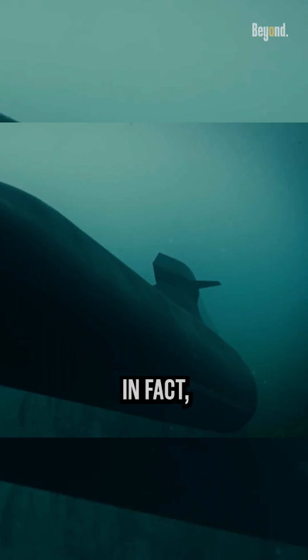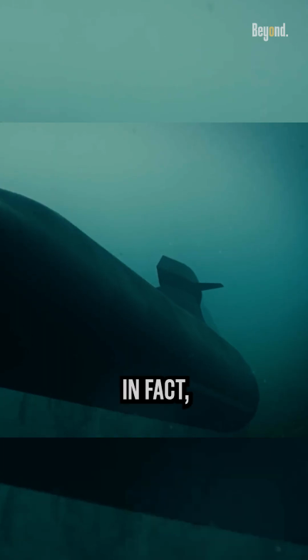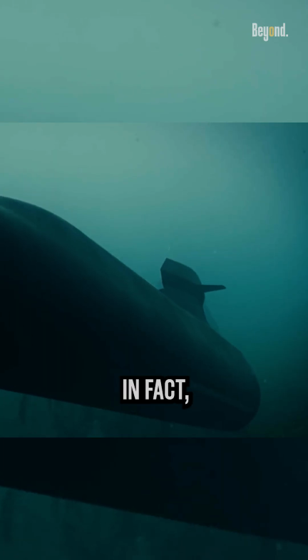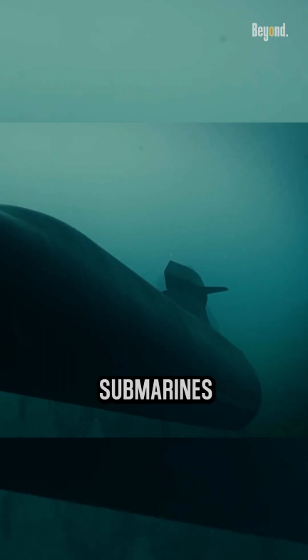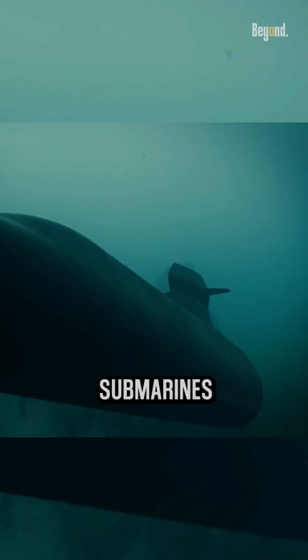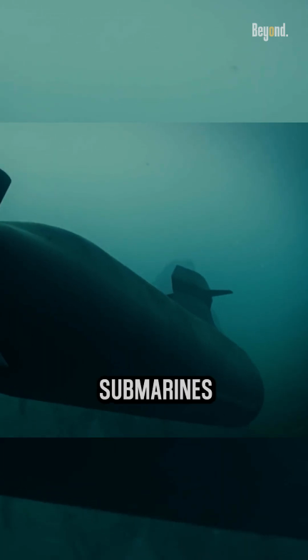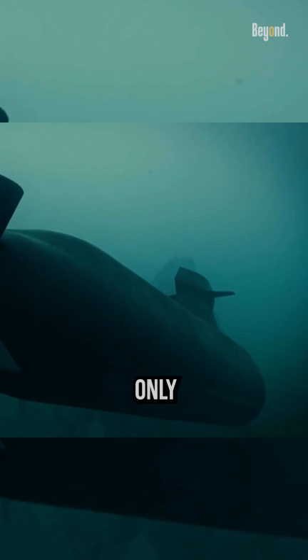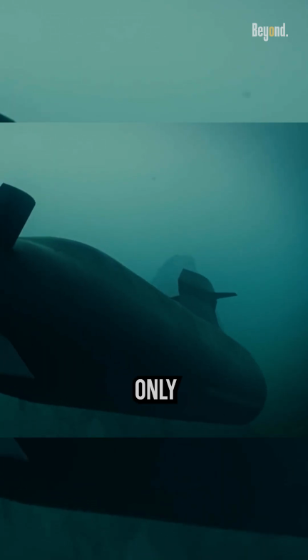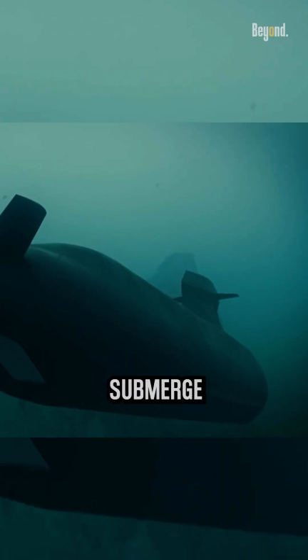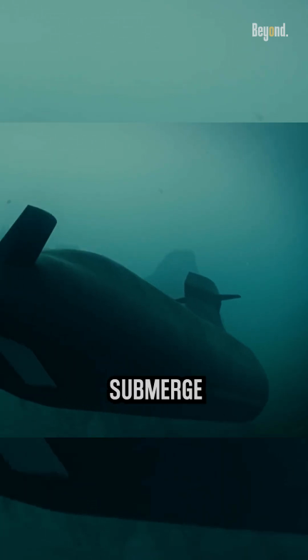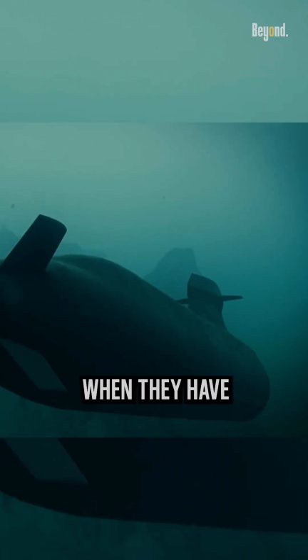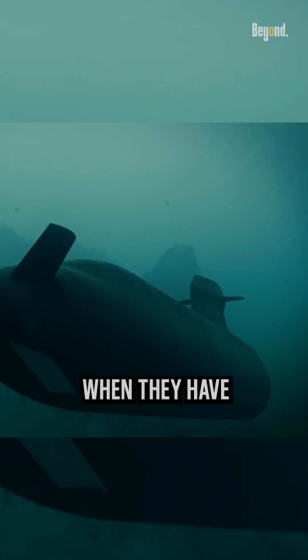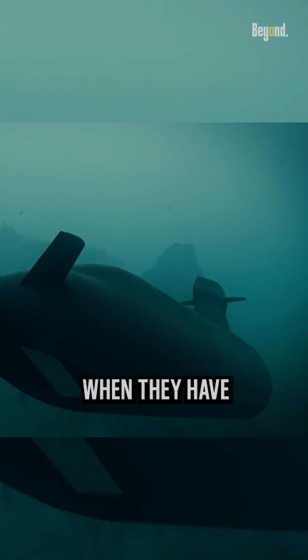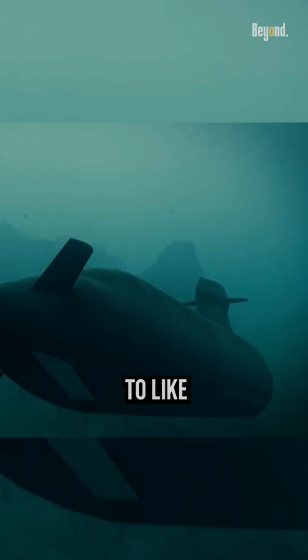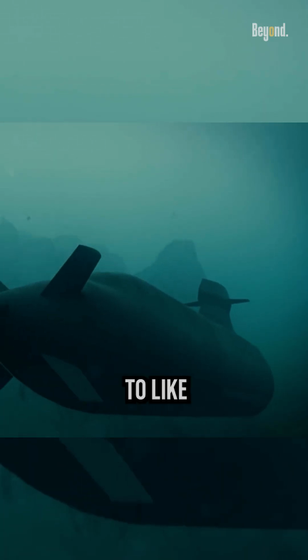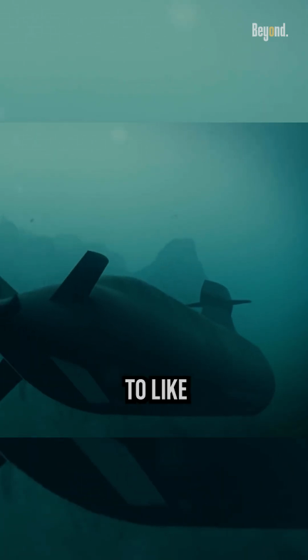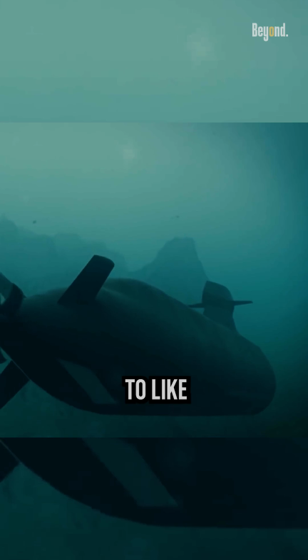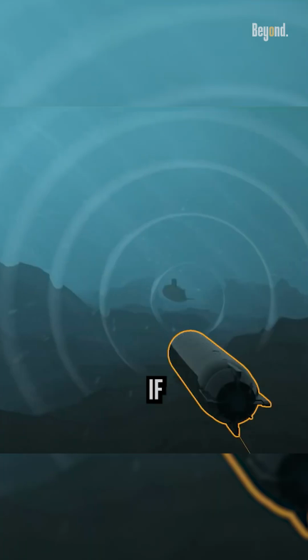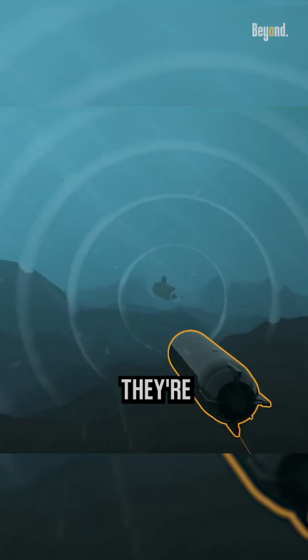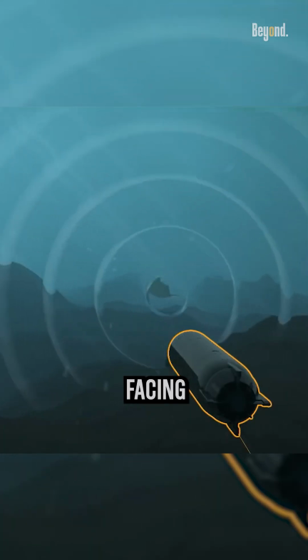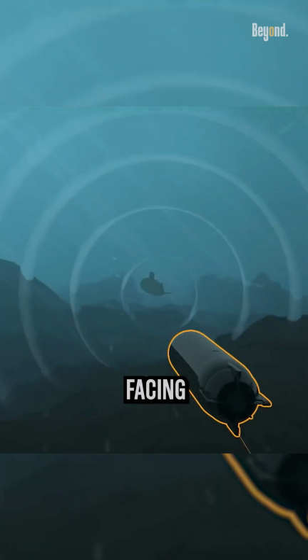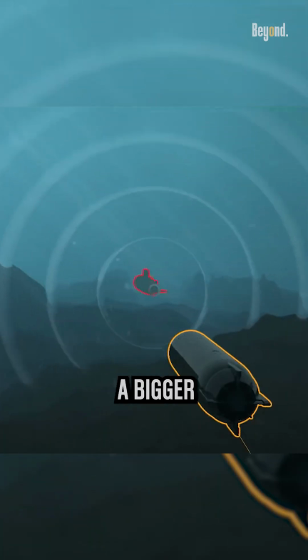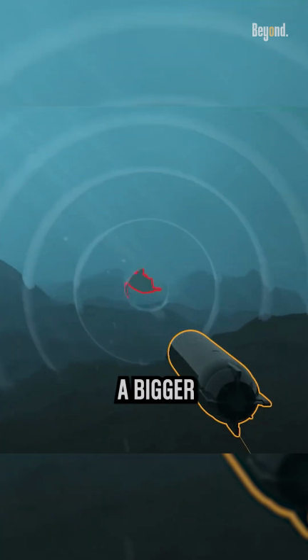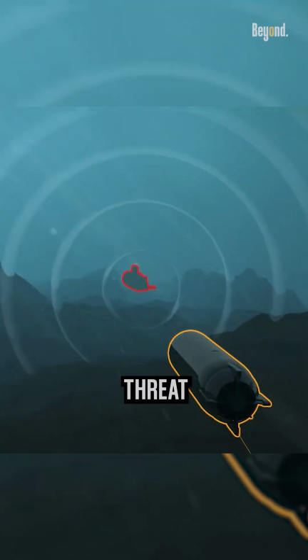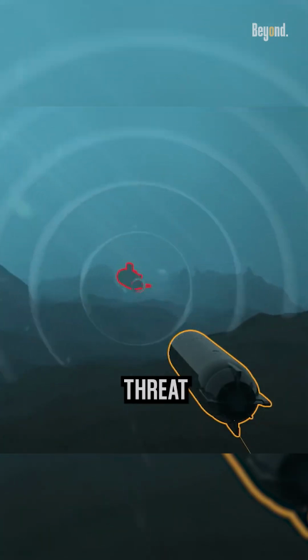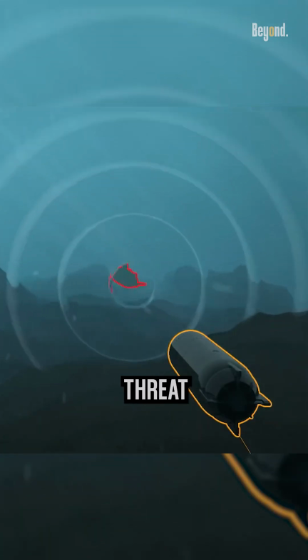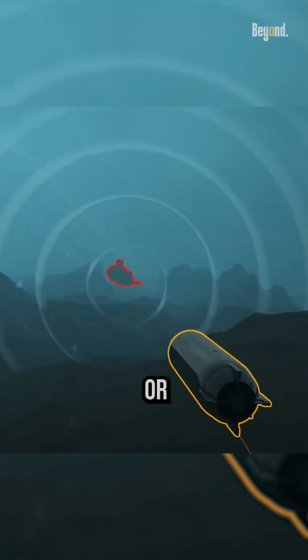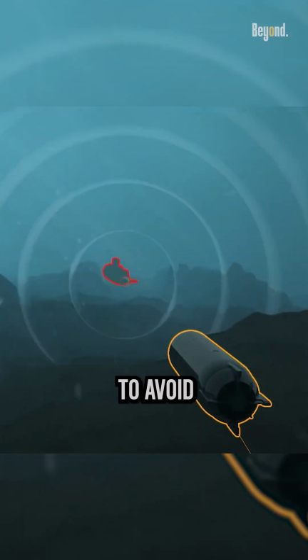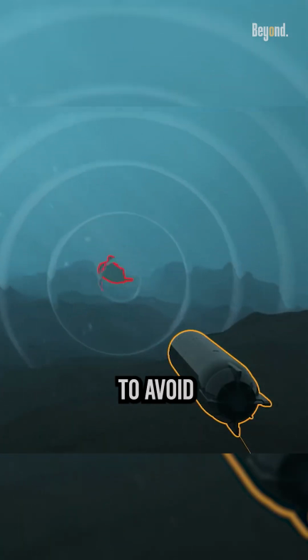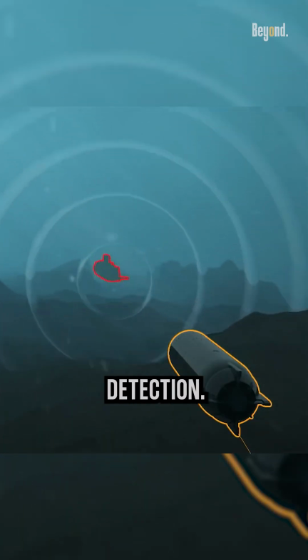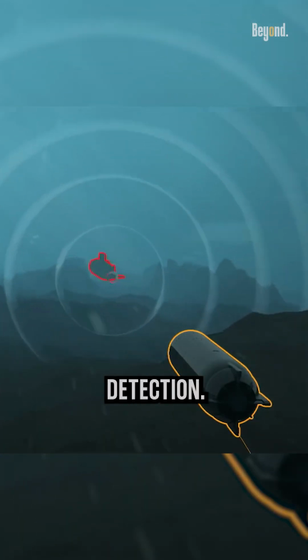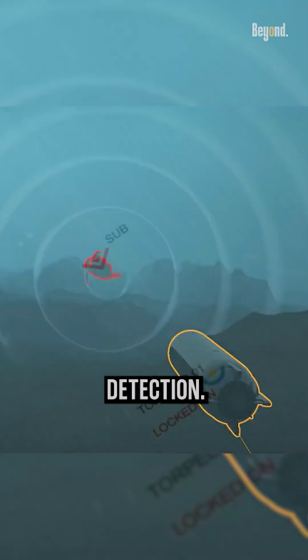In fact, submarines only submerge when they have to, like if they're facing a bigger threat or need to avoid detection.